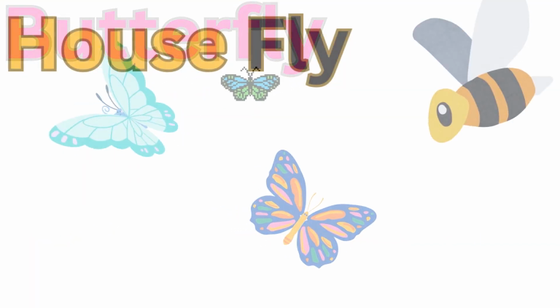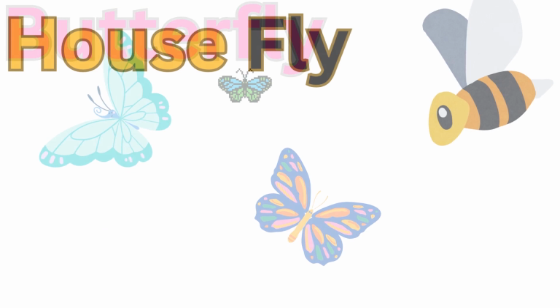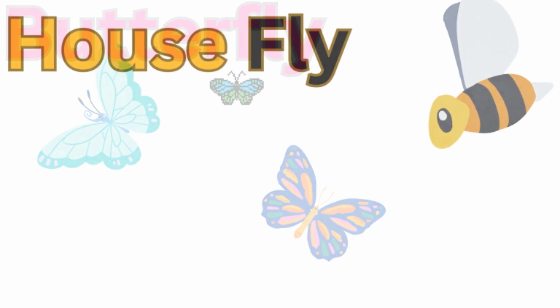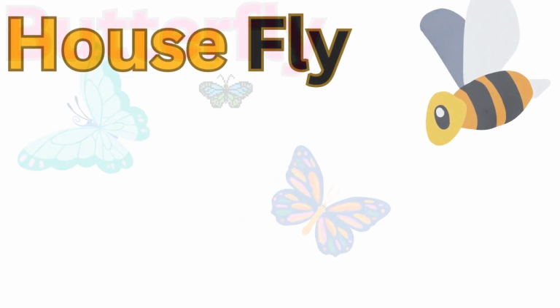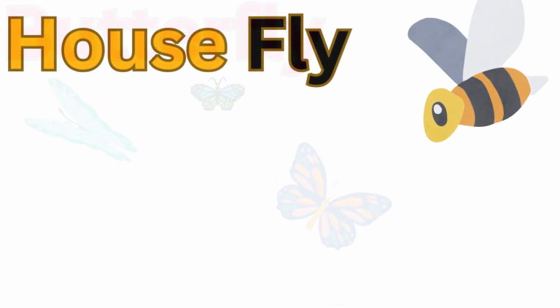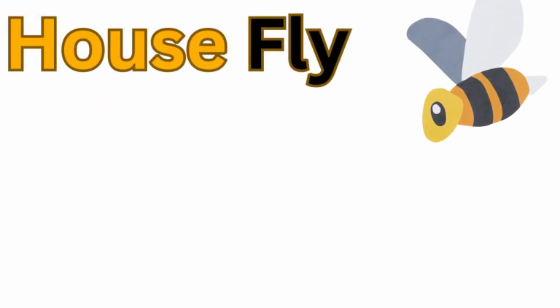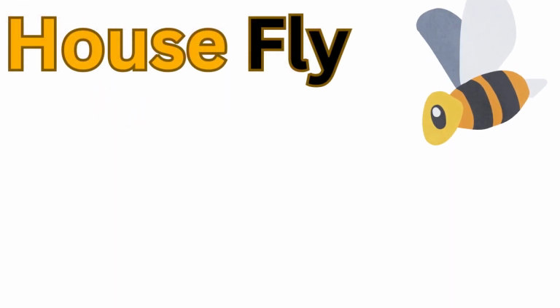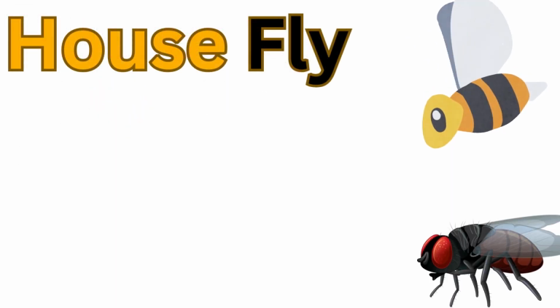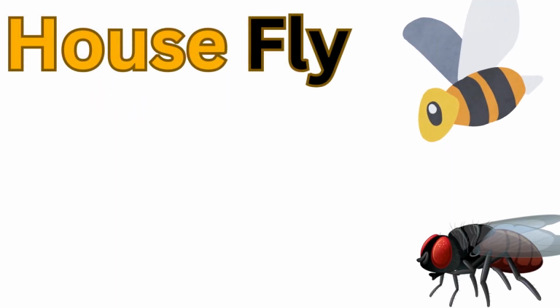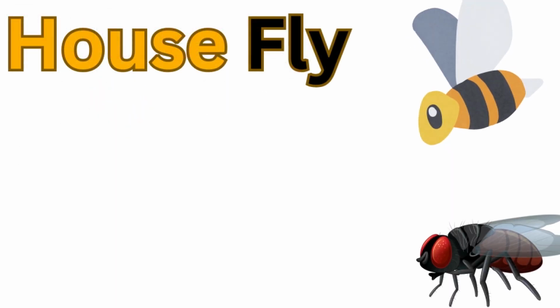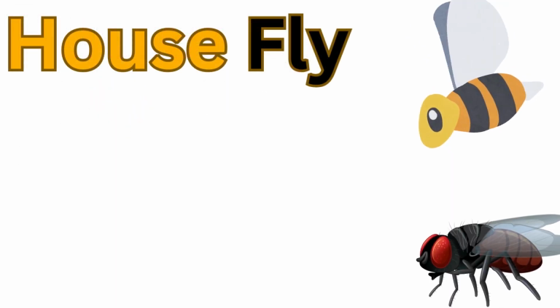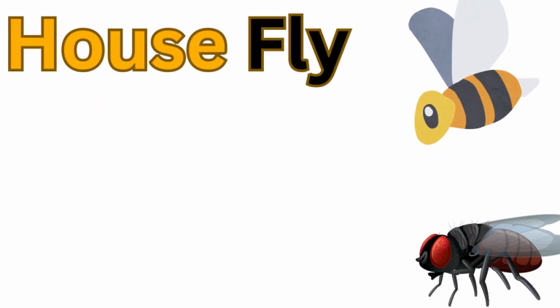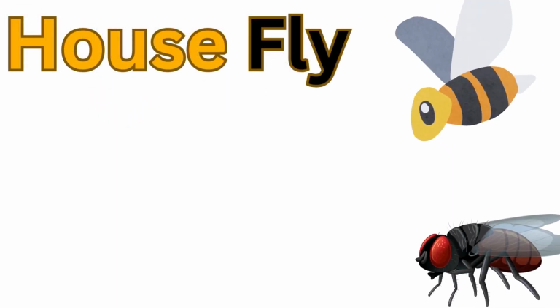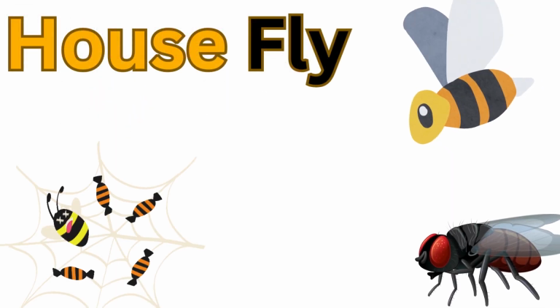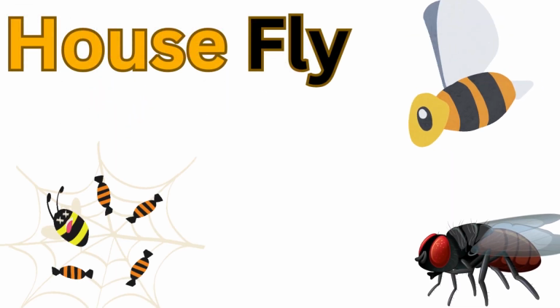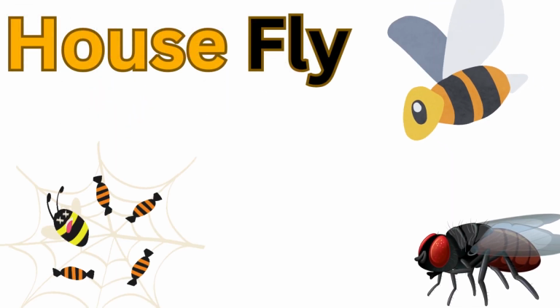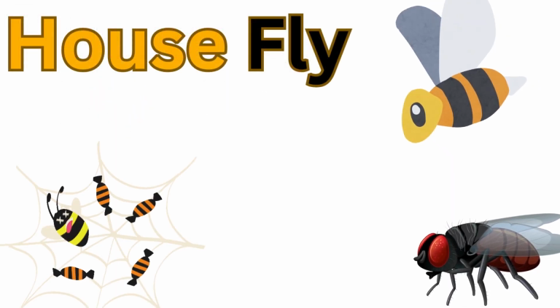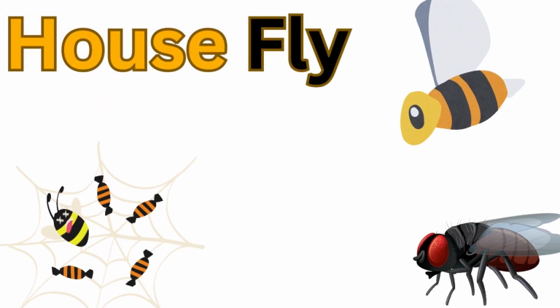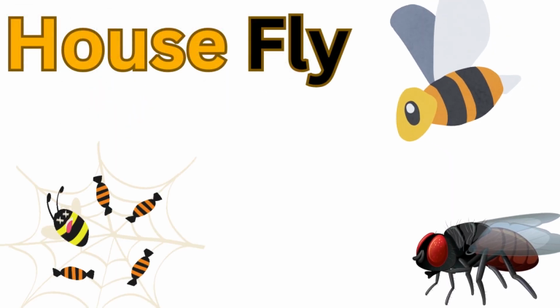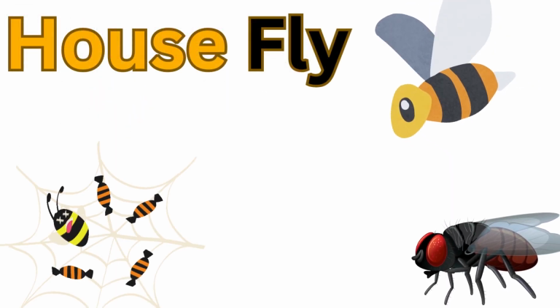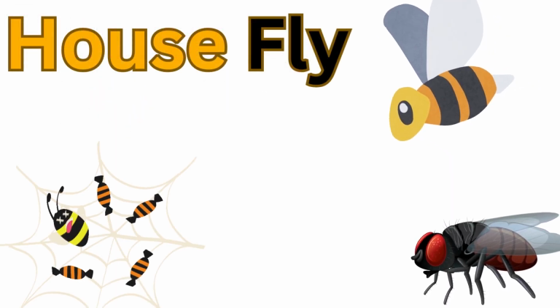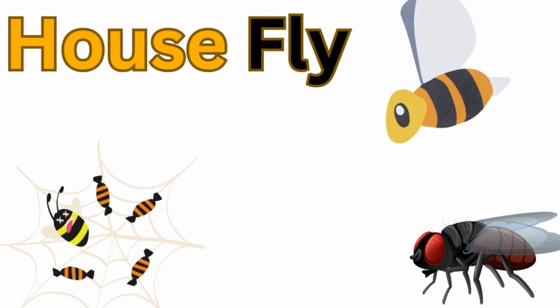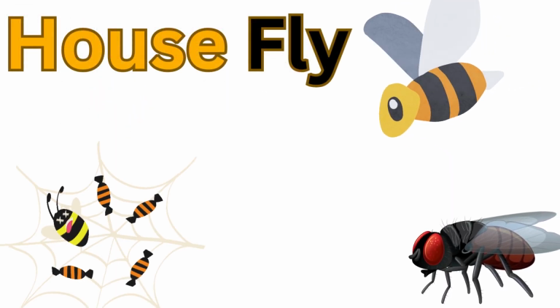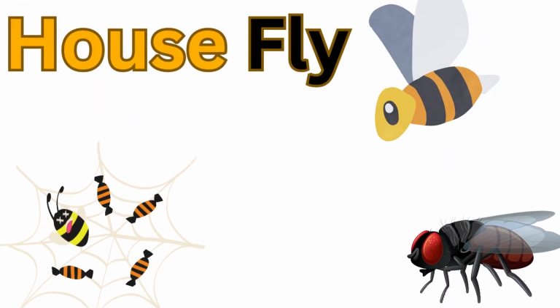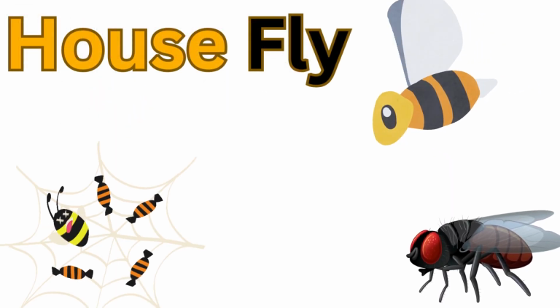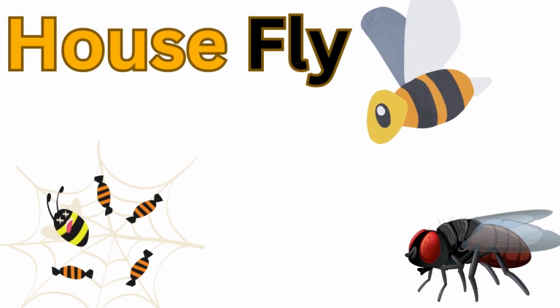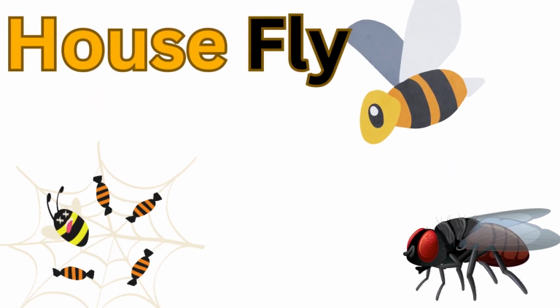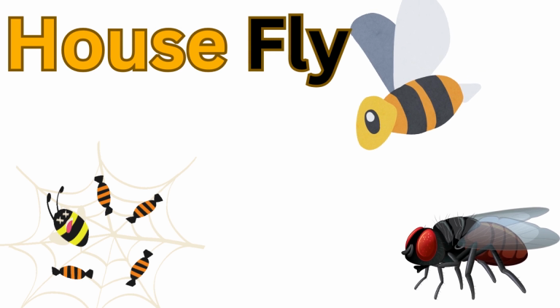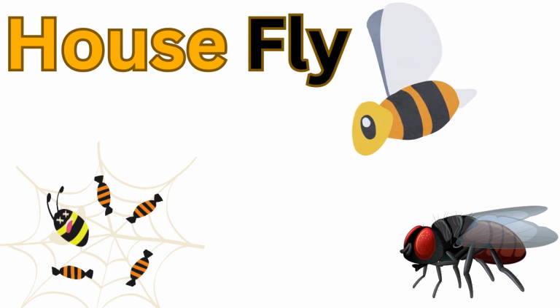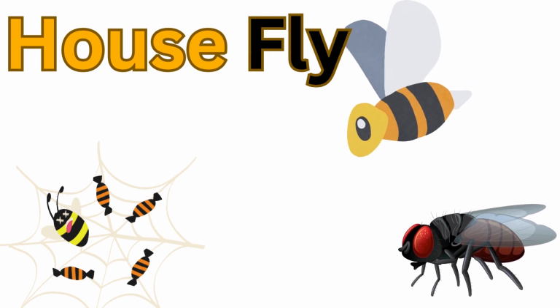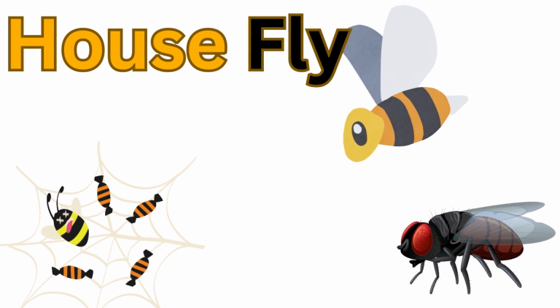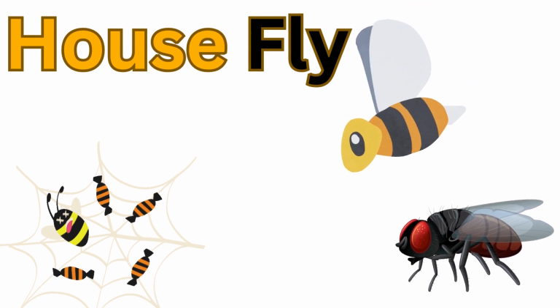You know, there are houseflies and bees. They are known for their important role in pollinating flowers and producing honey.